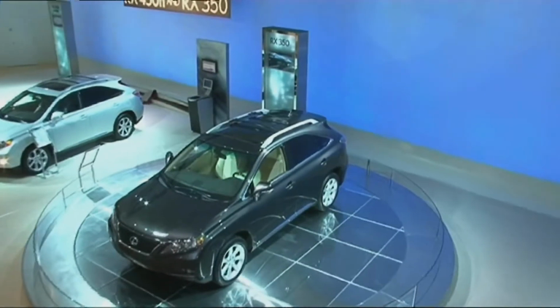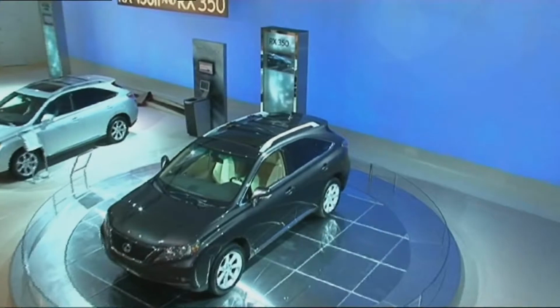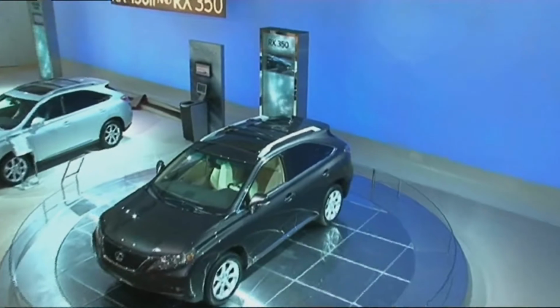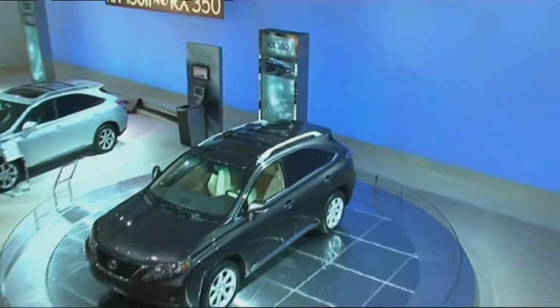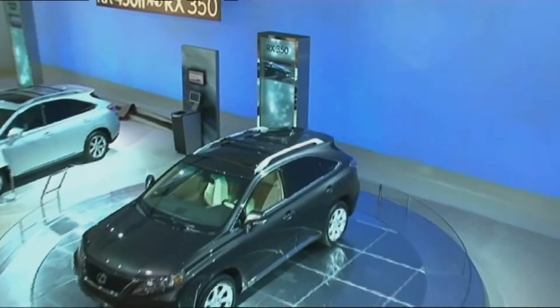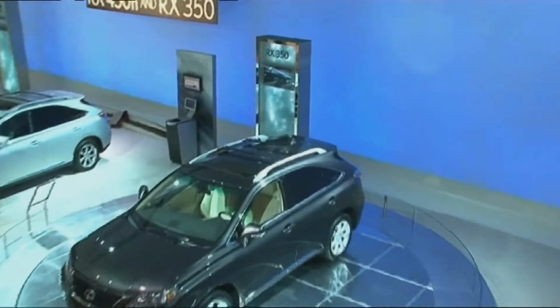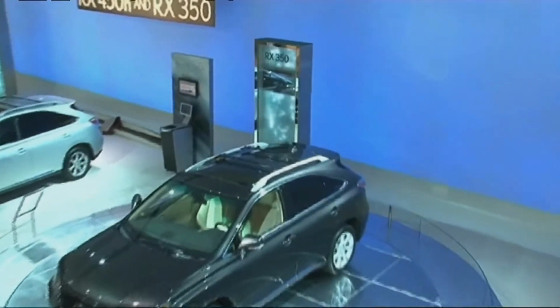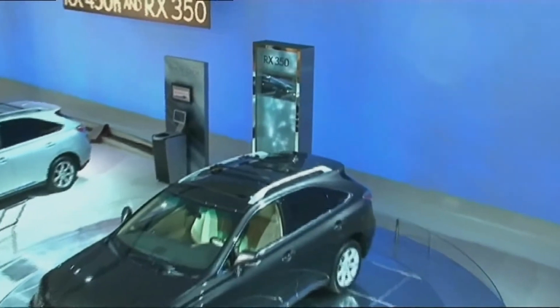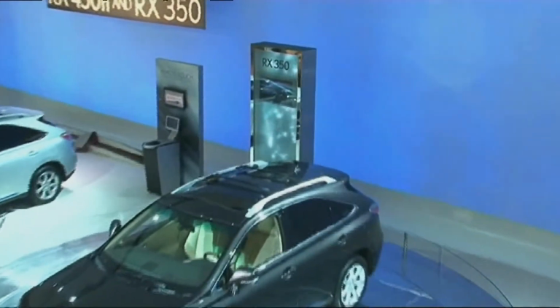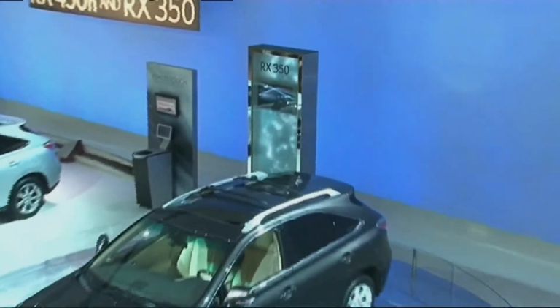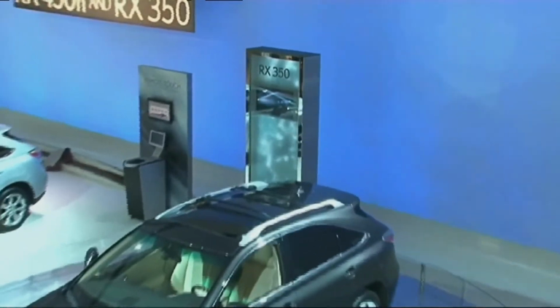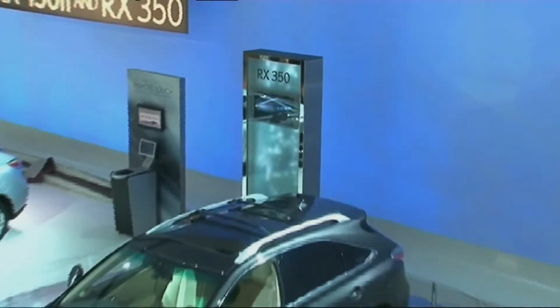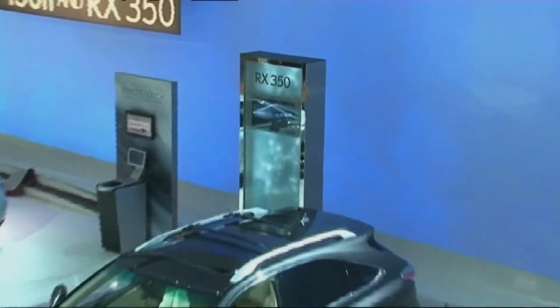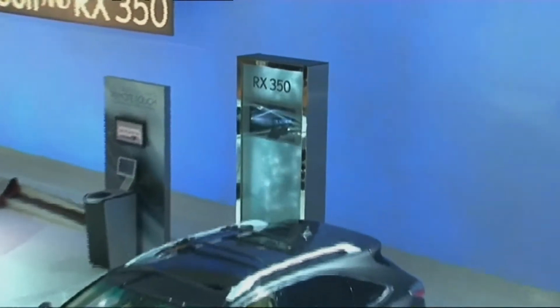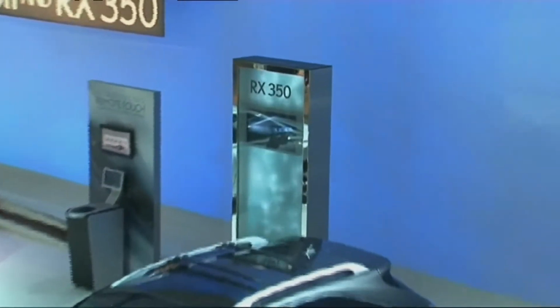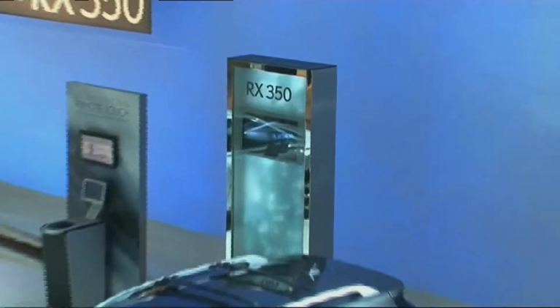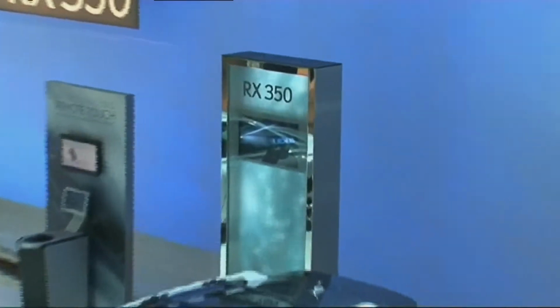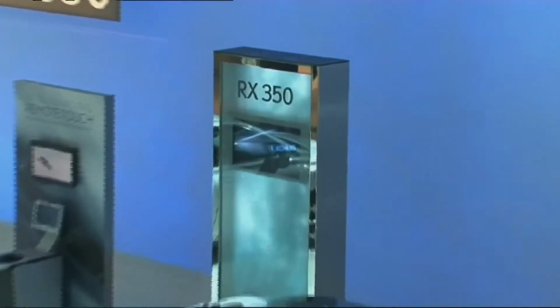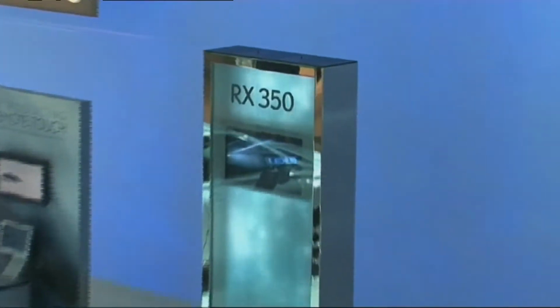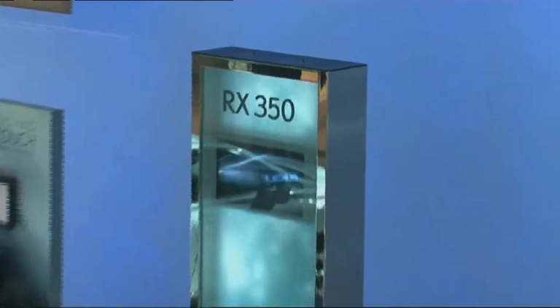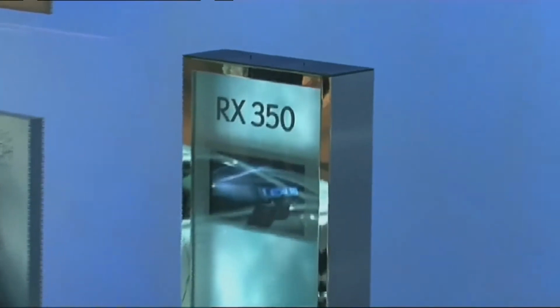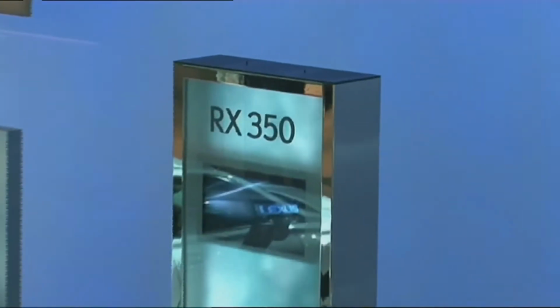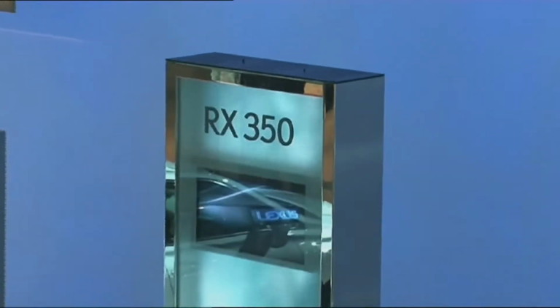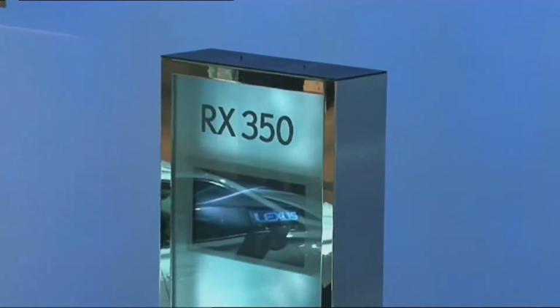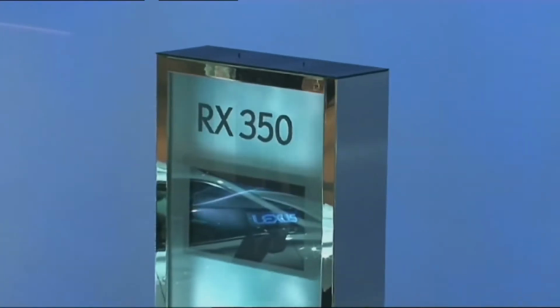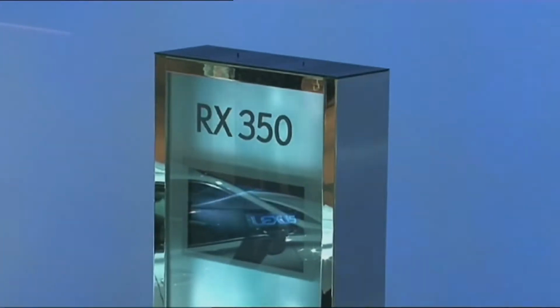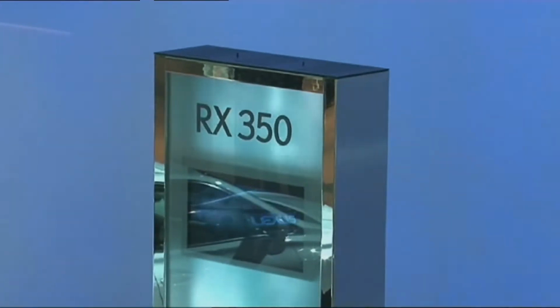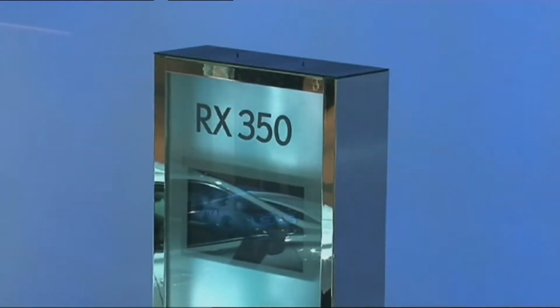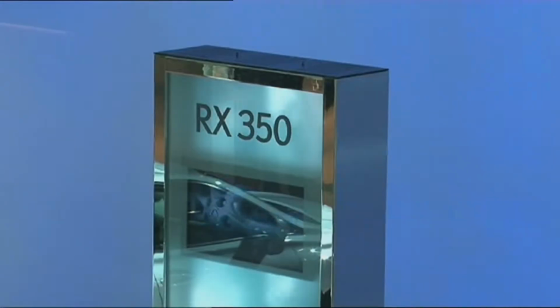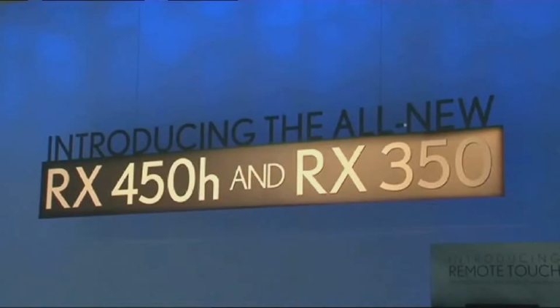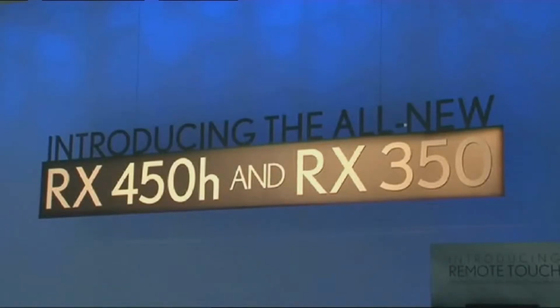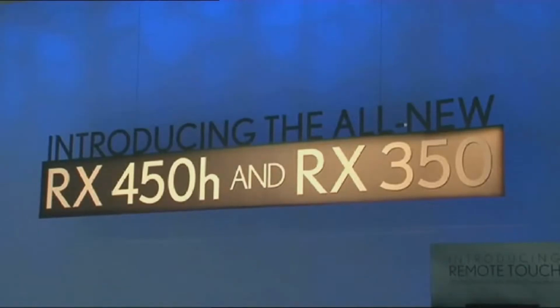The new generation of its hybrid SUV is a very nice 20th birthday present for Lexus.